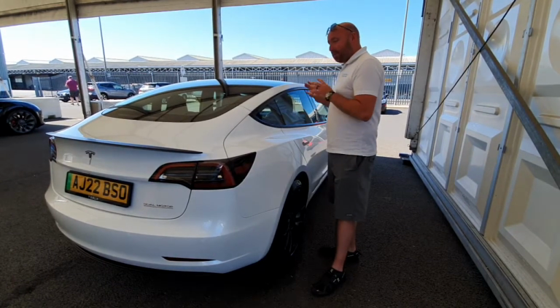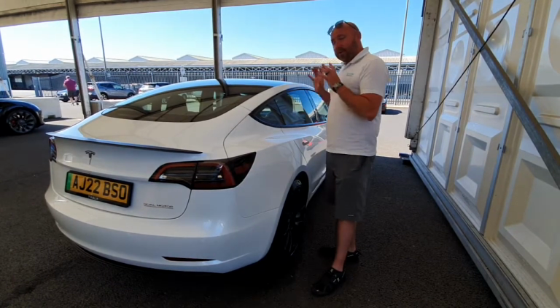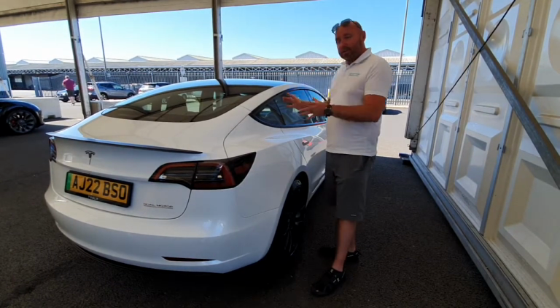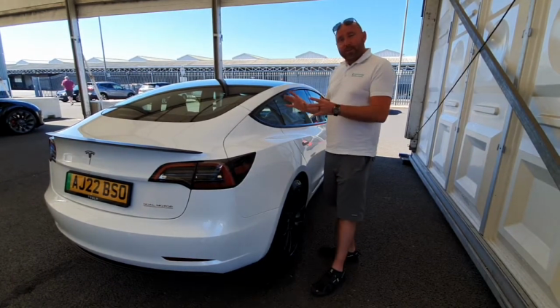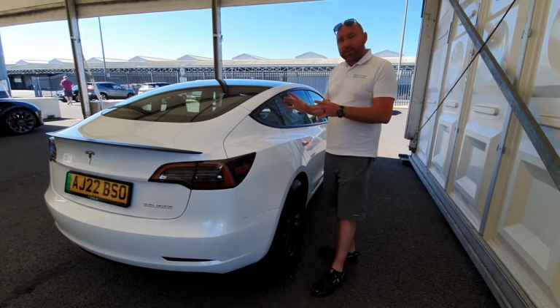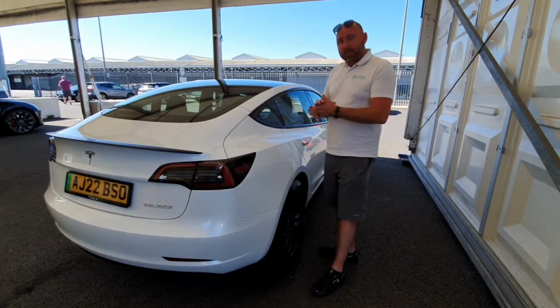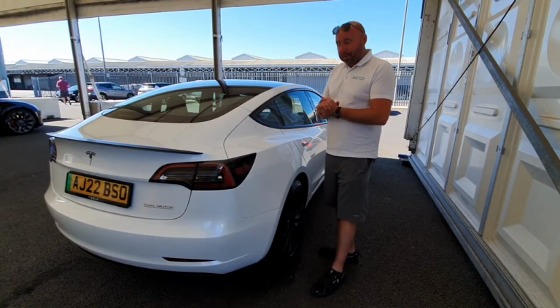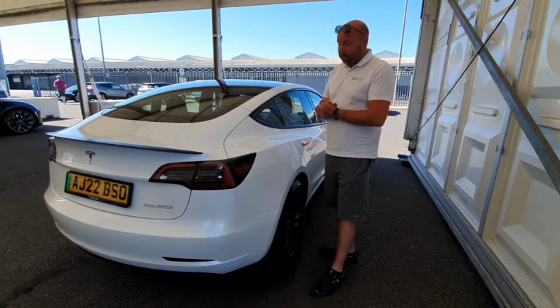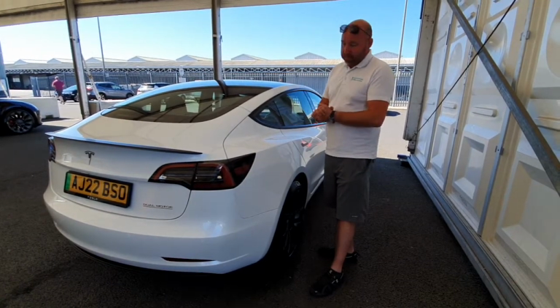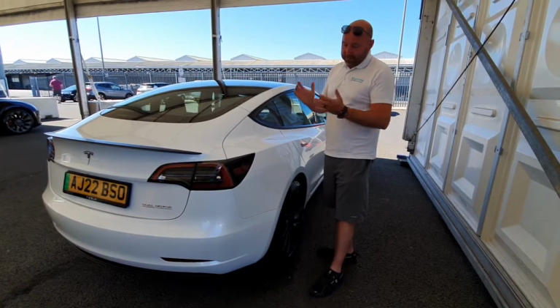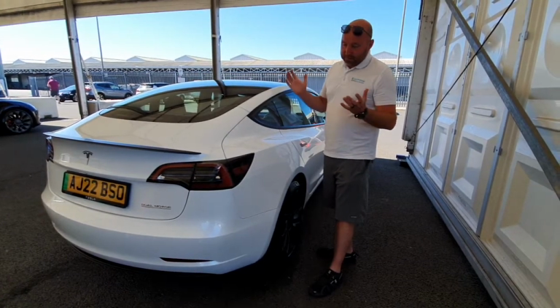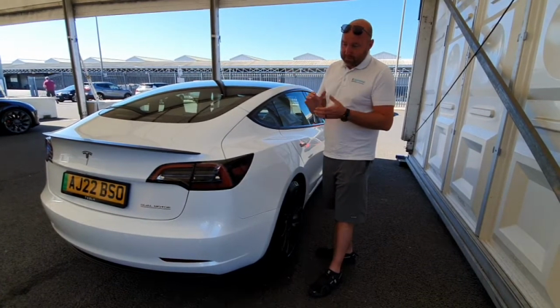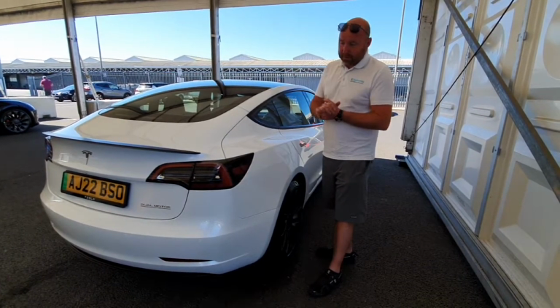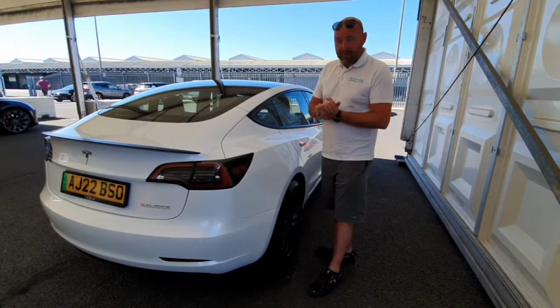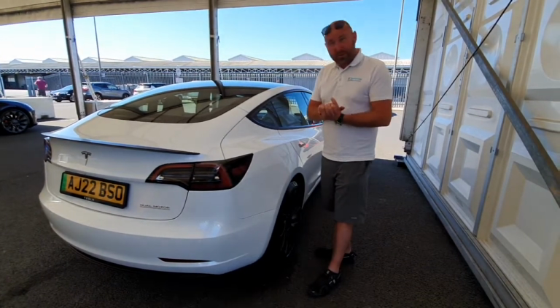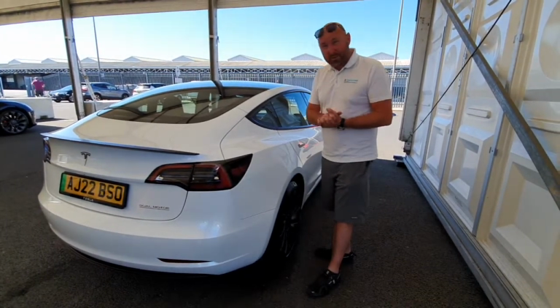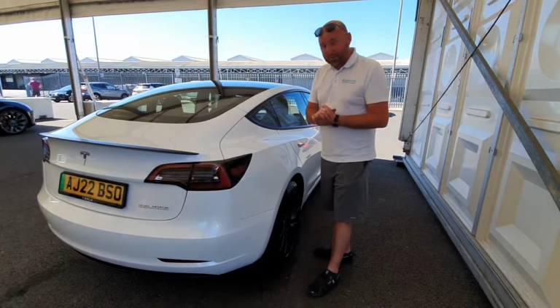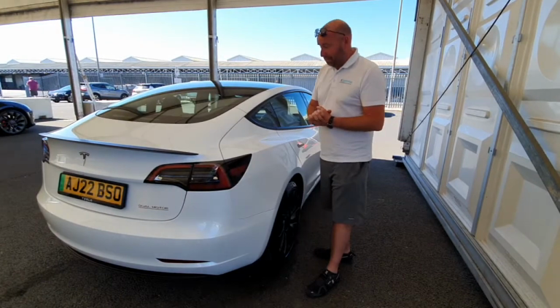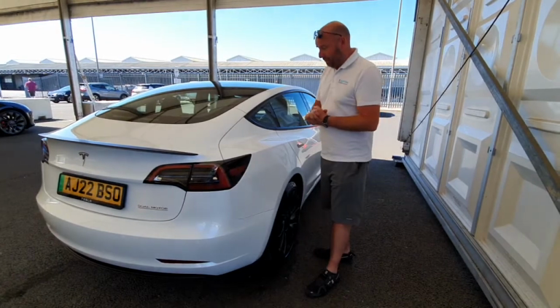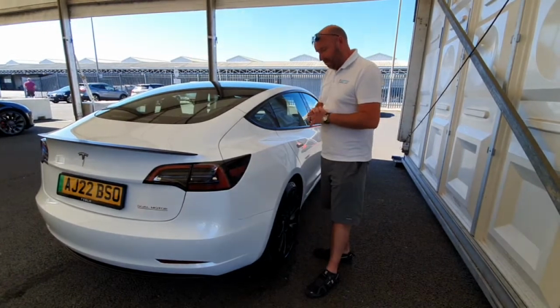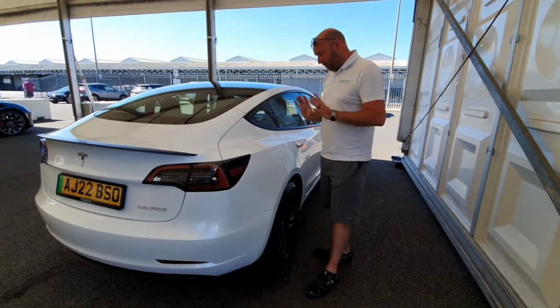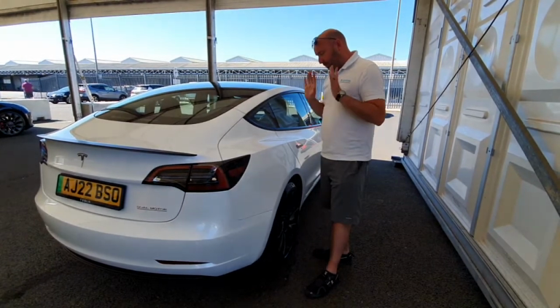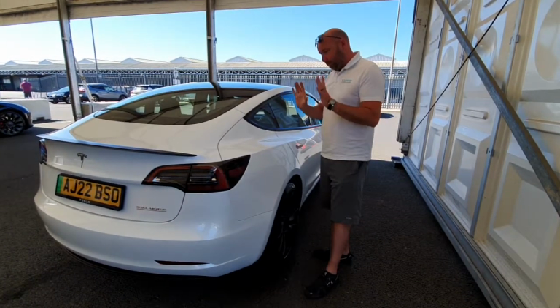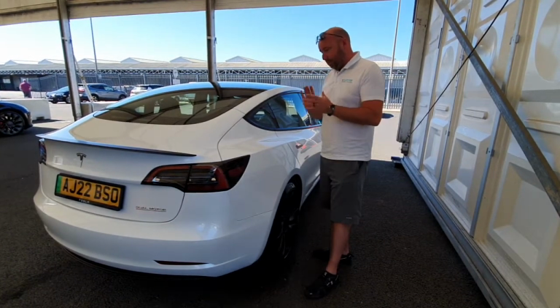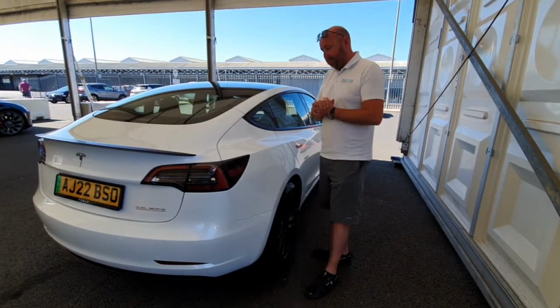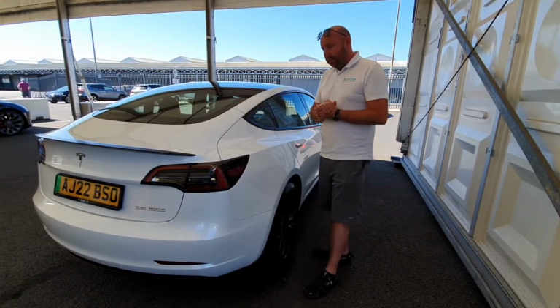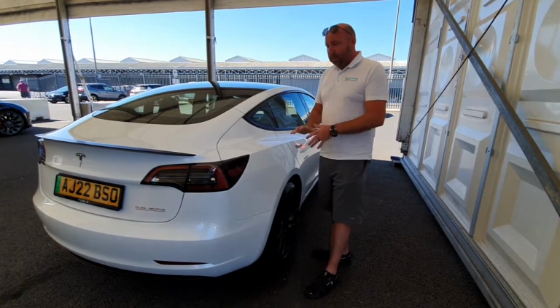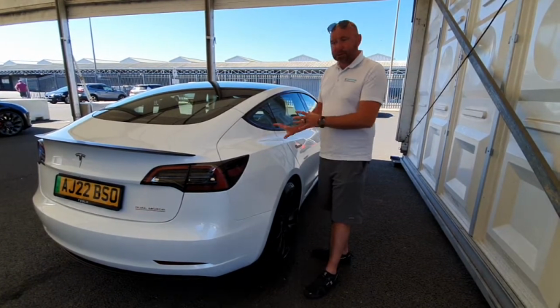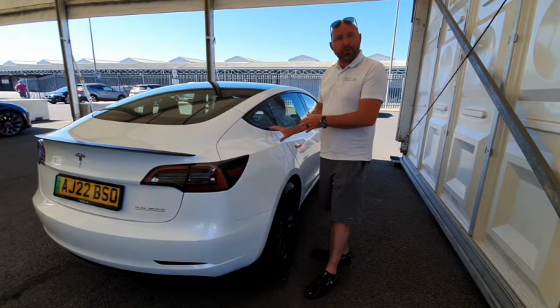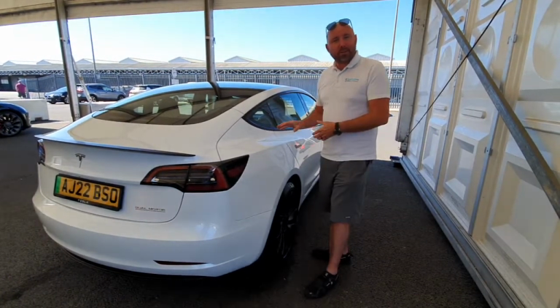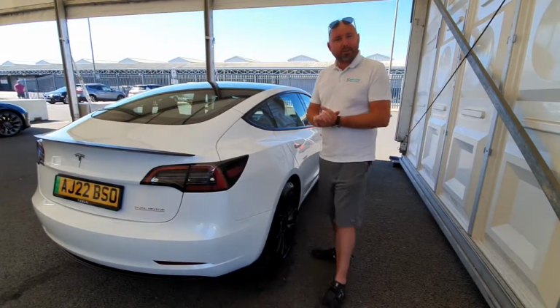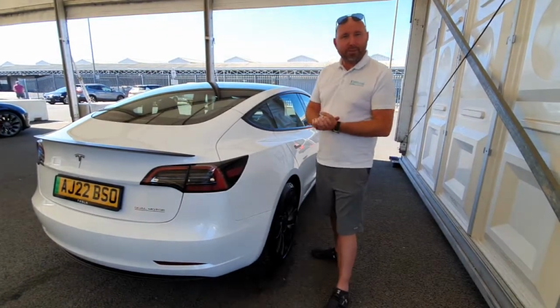Ours has been fantastic — over 20,000 miles in one year. It's been absolutely faultless. Fantastic. So I'm sure this will be the same for you, Nick.